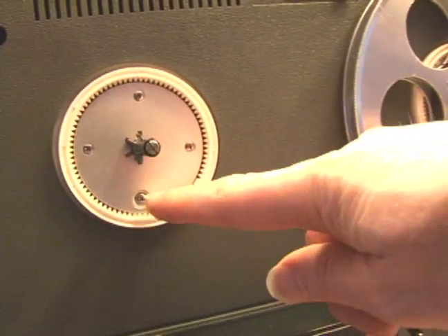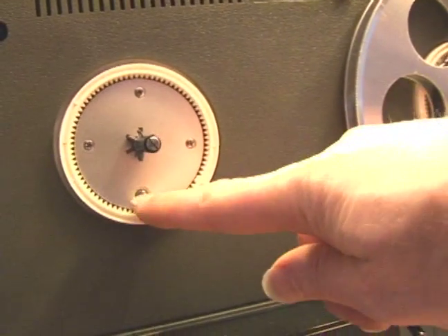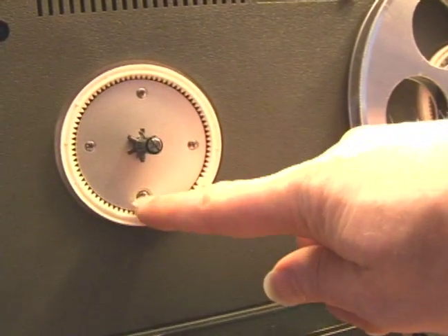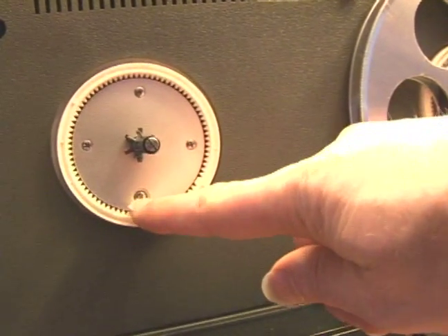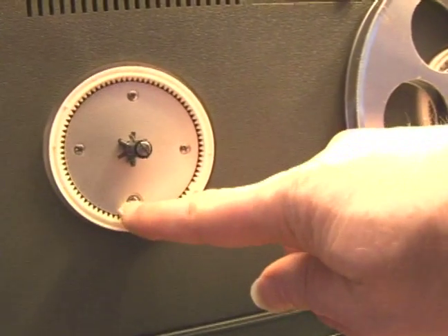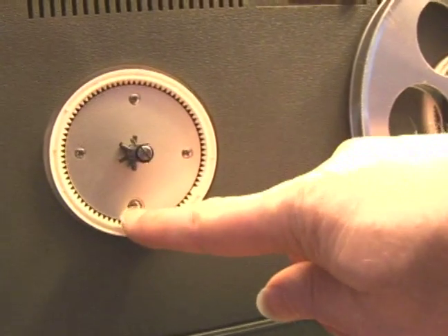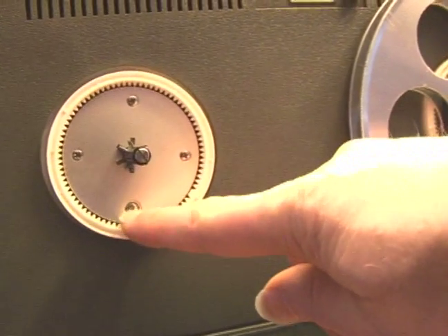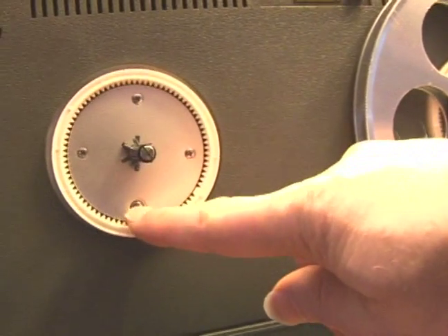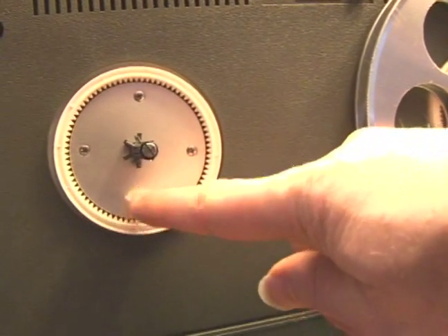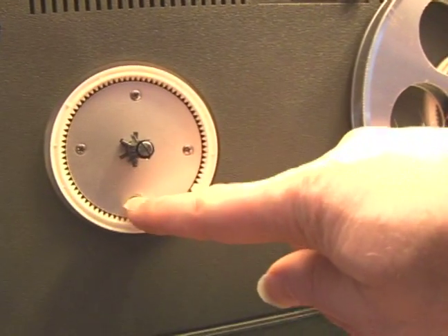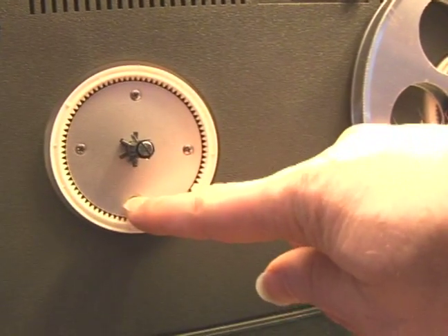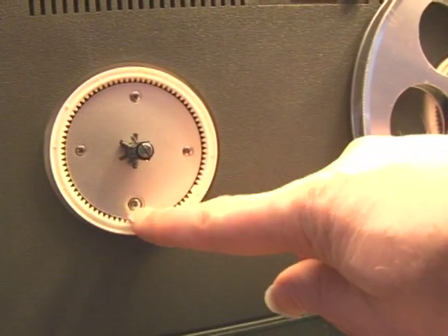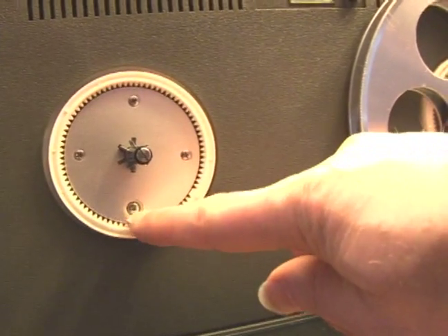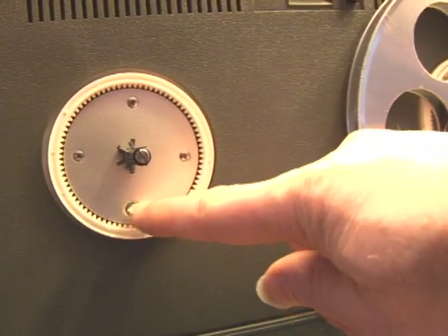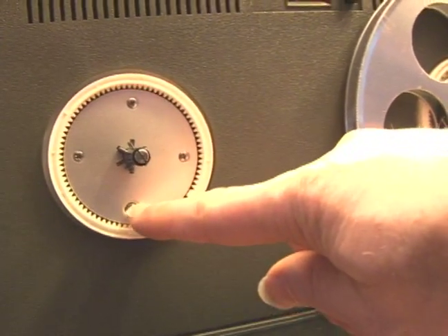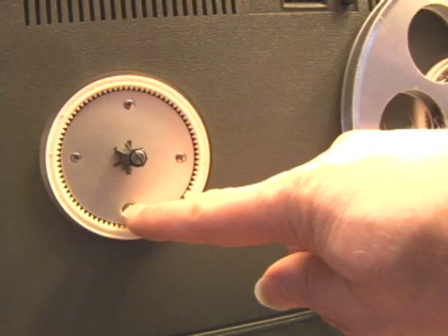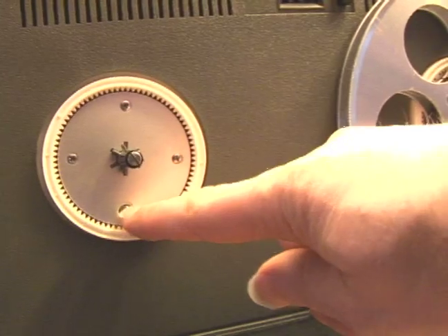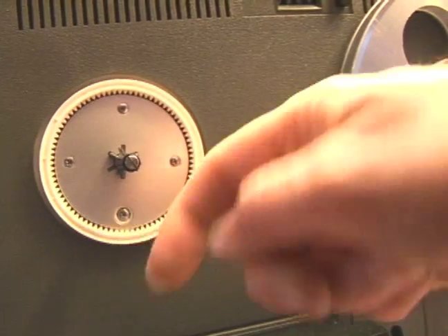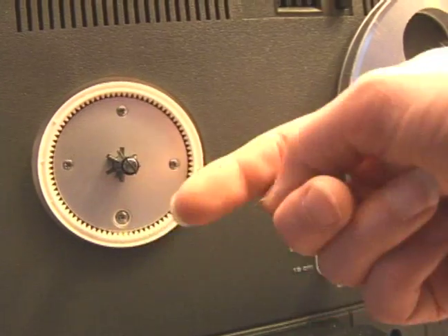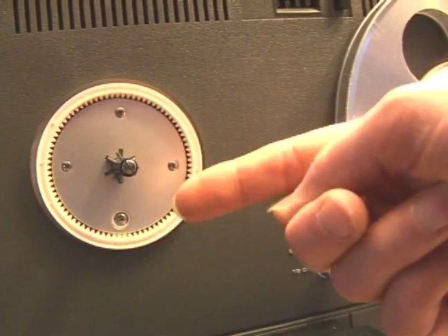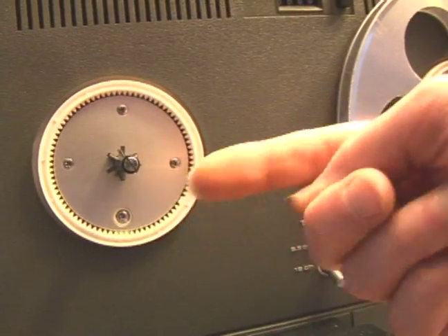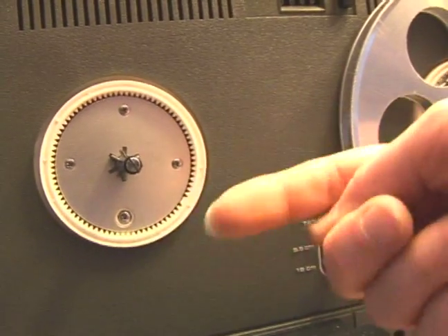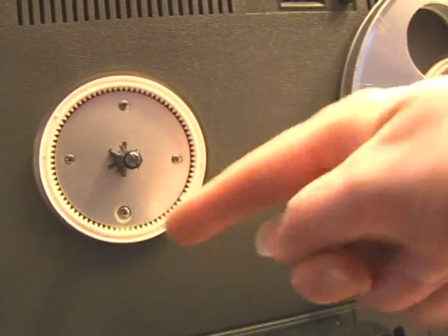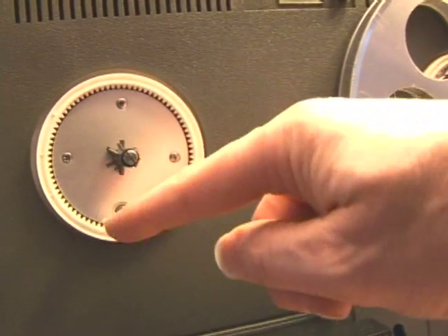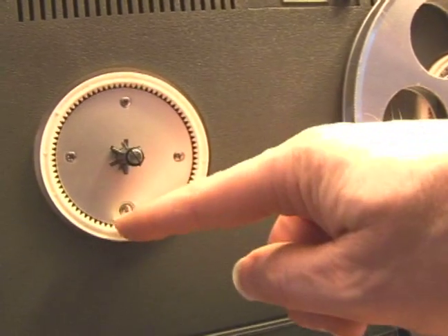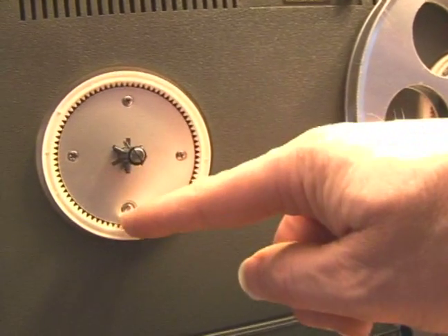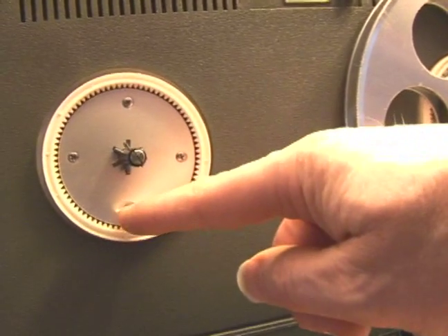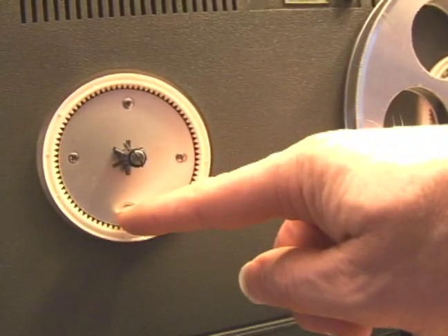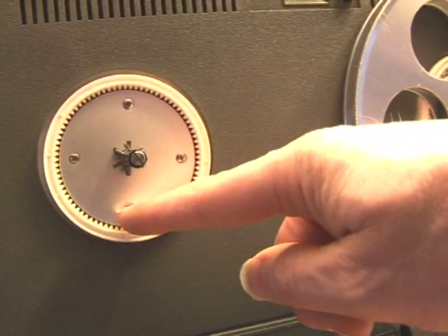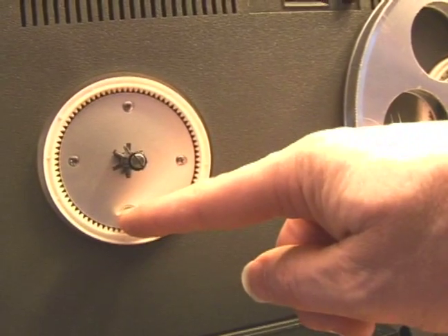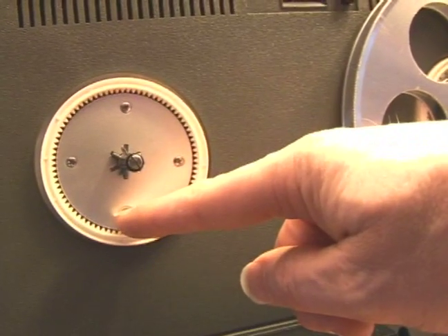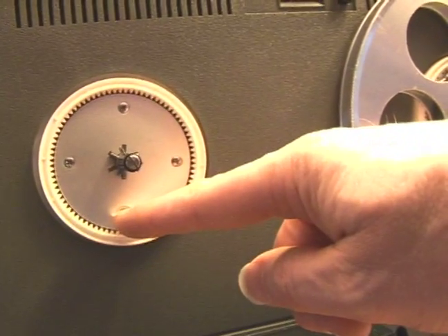This screw on the front, just by the way, is an adjustment for height. So if it doesn't roll properly, you can adjust the height with this one.